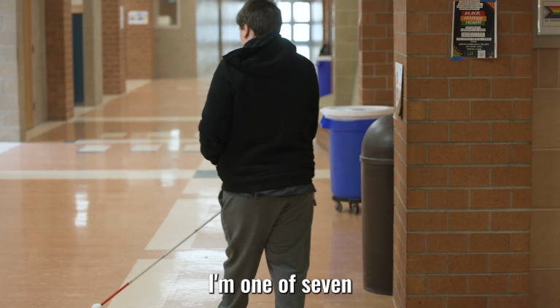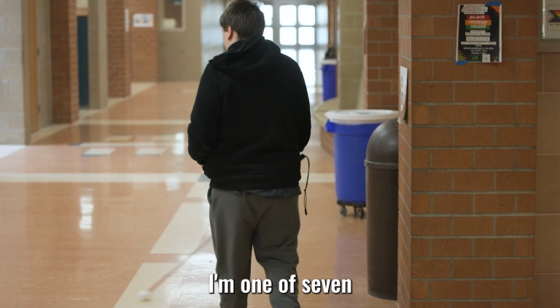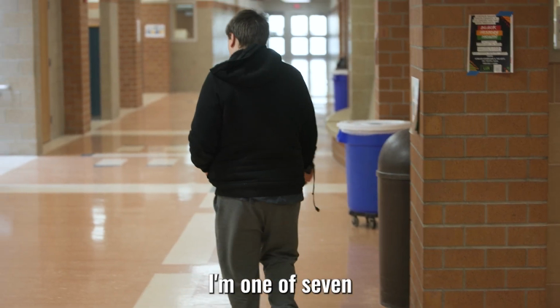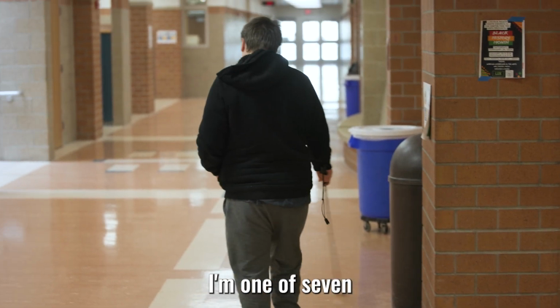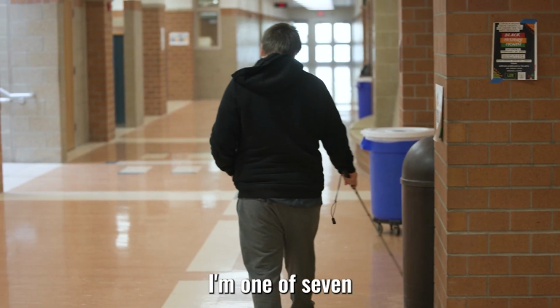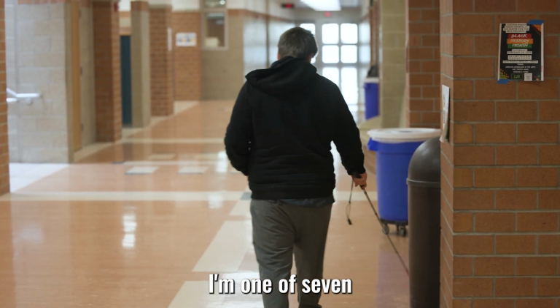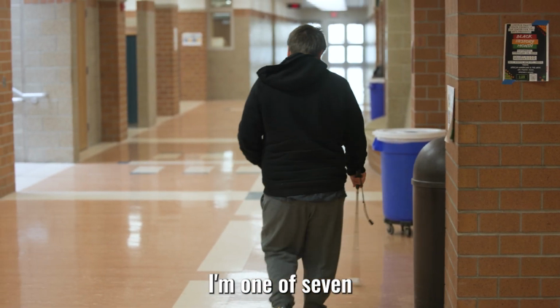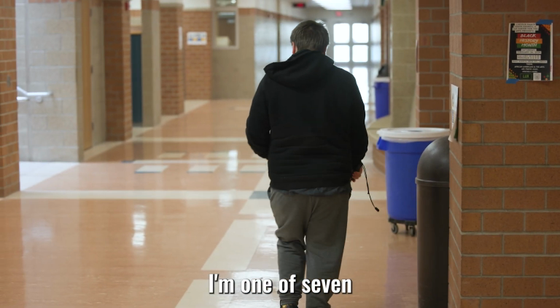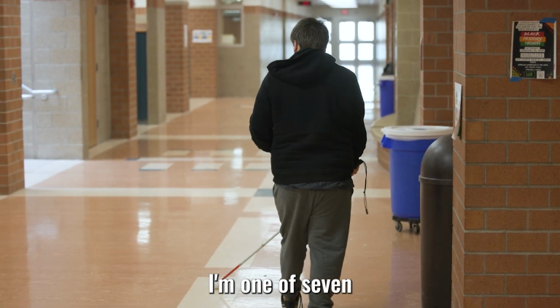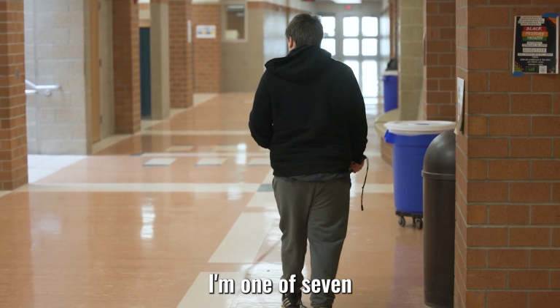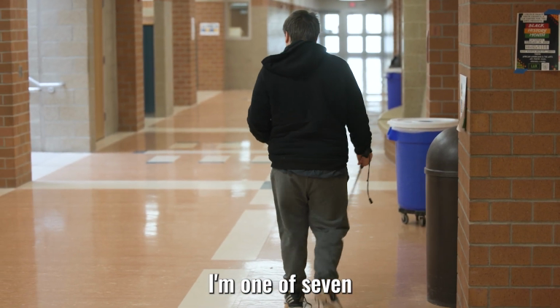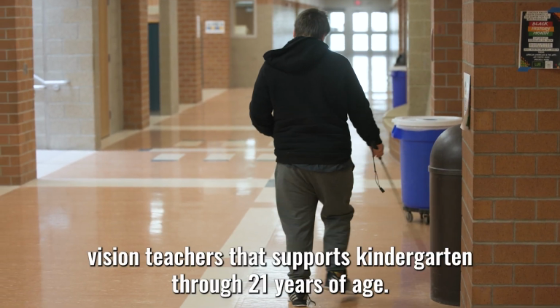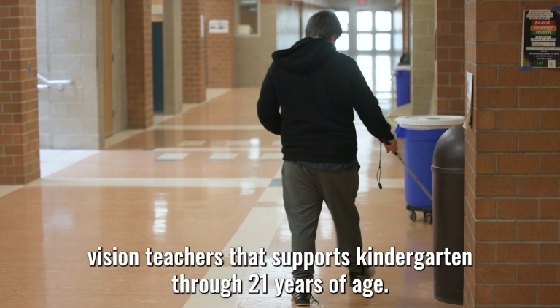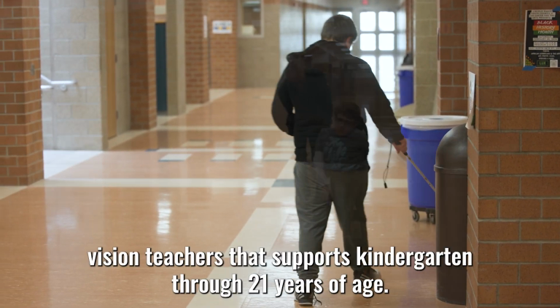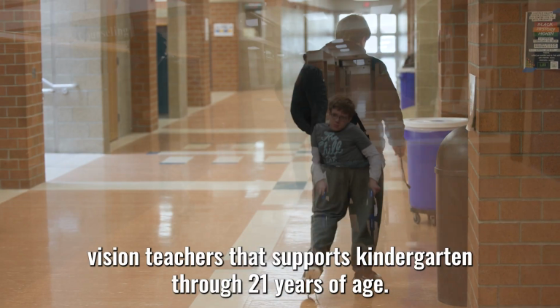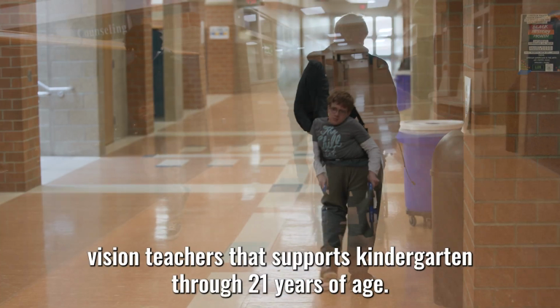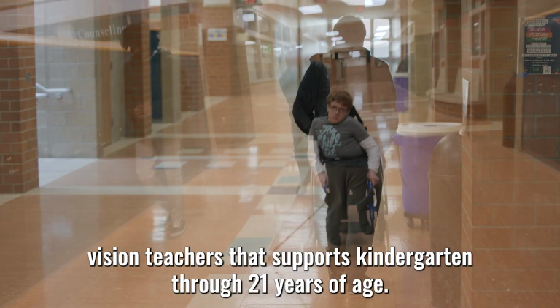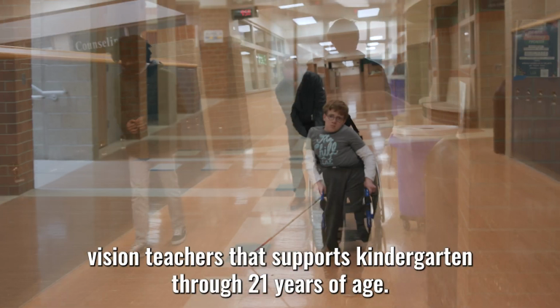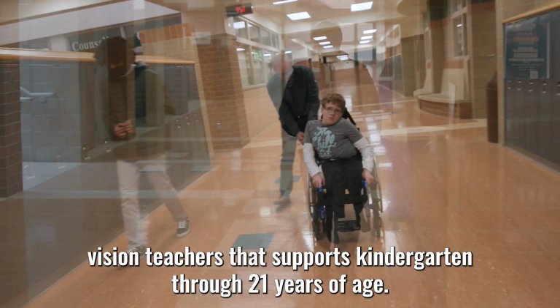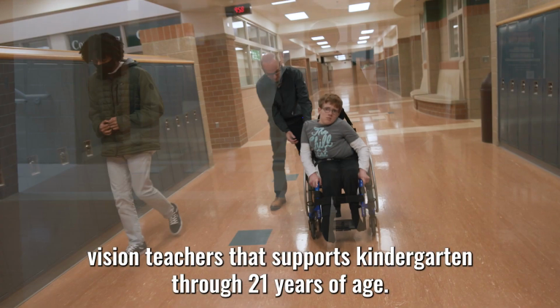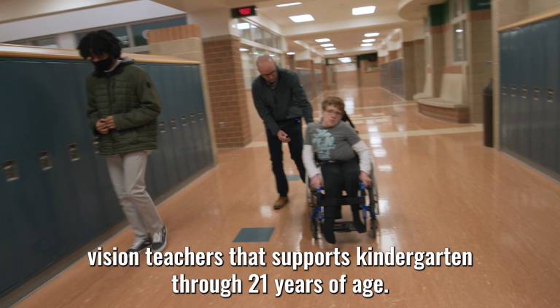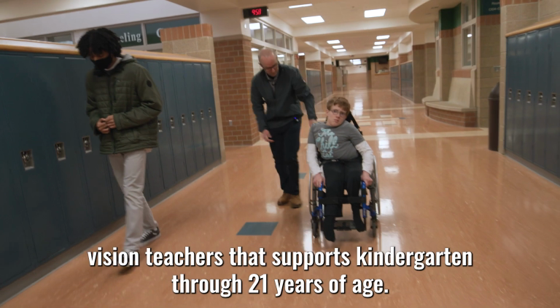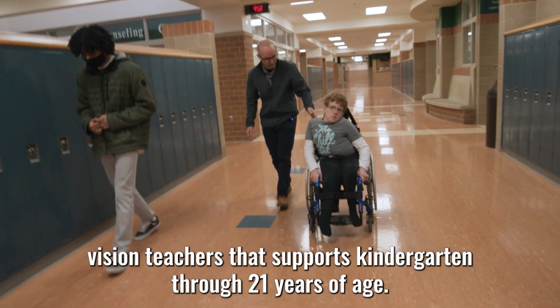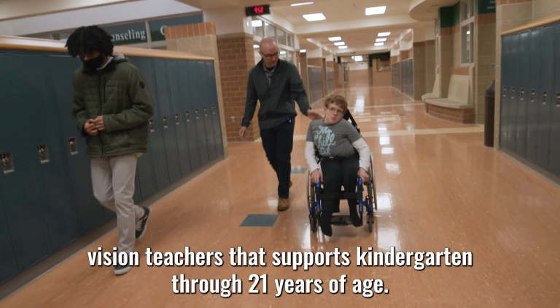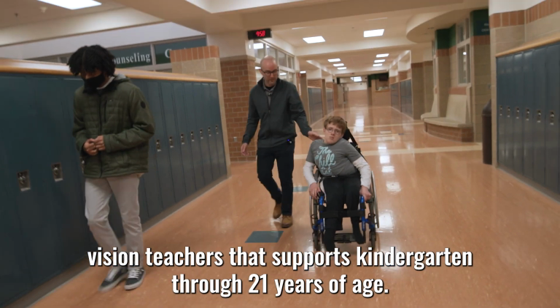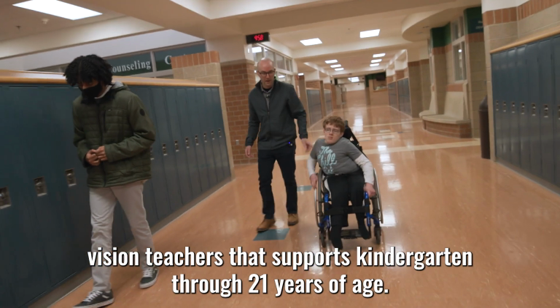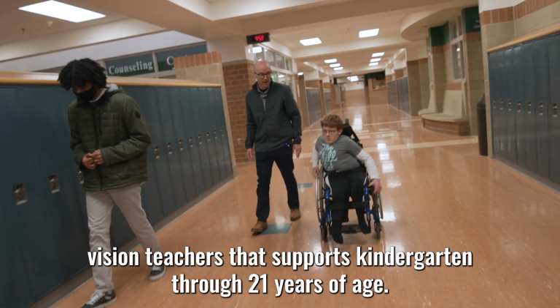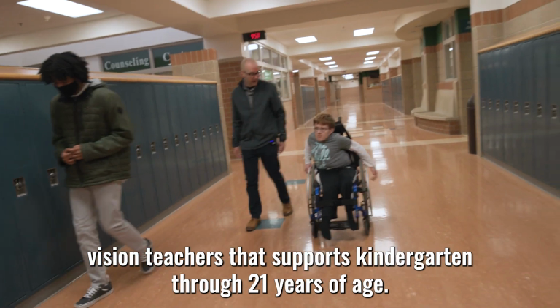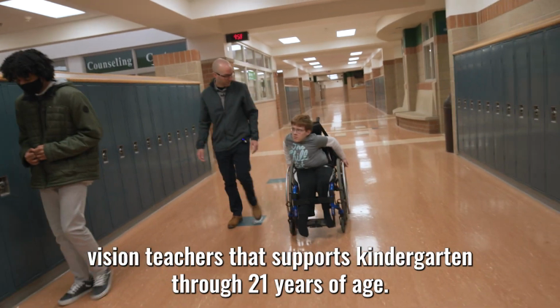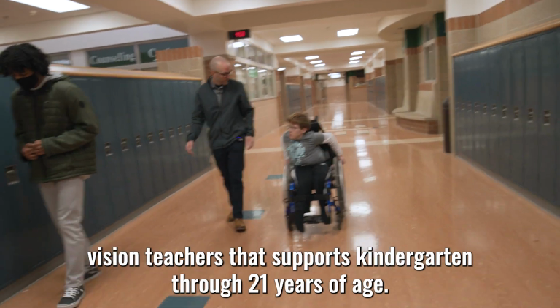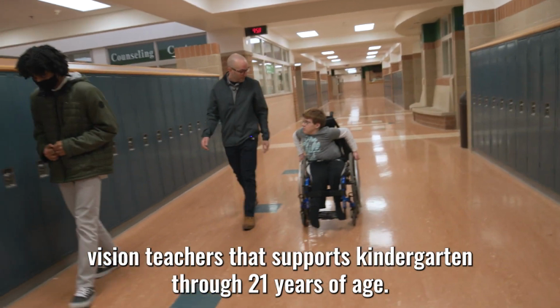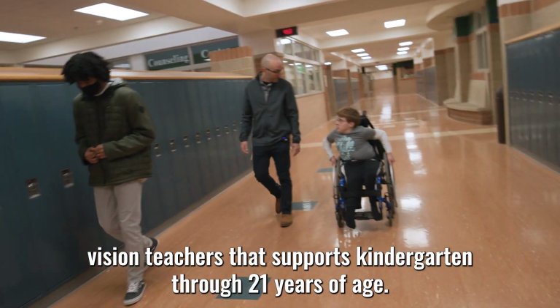I'm one of seven vision teachers that supports kindergarten through 21 years of age.